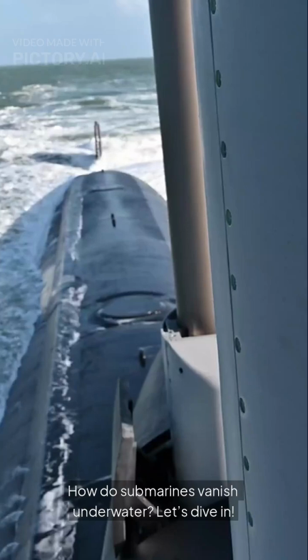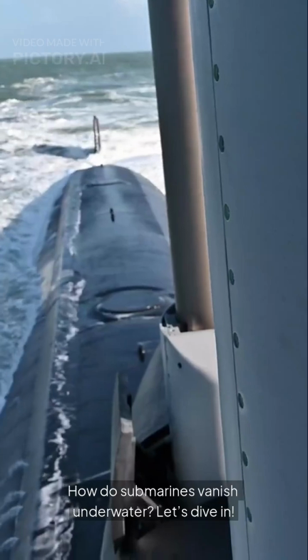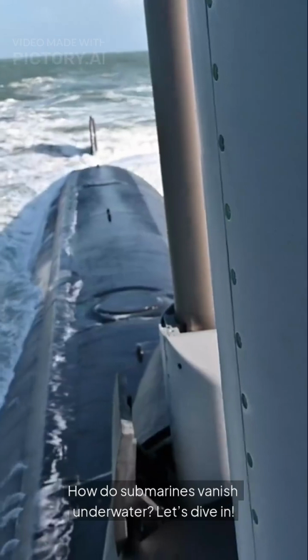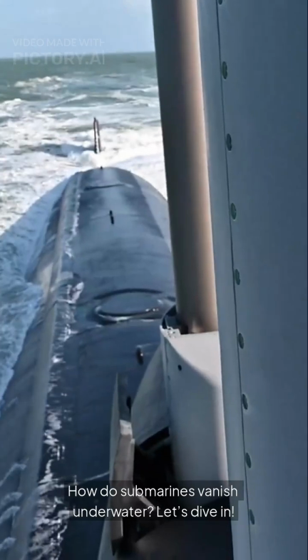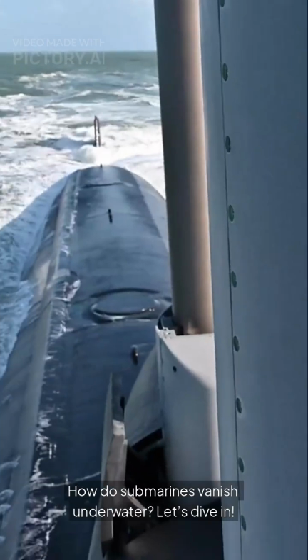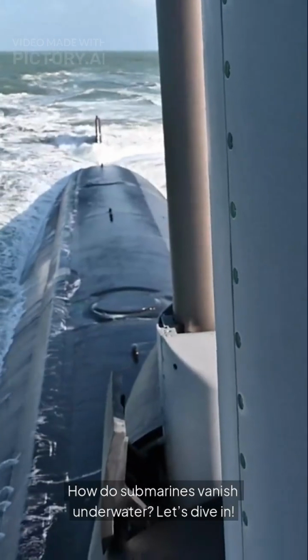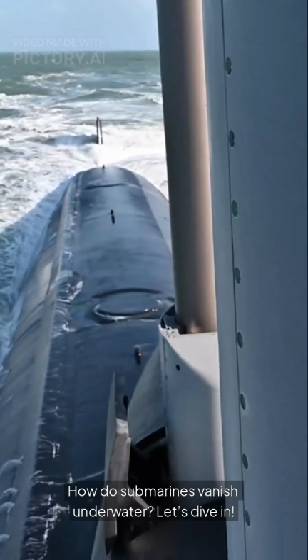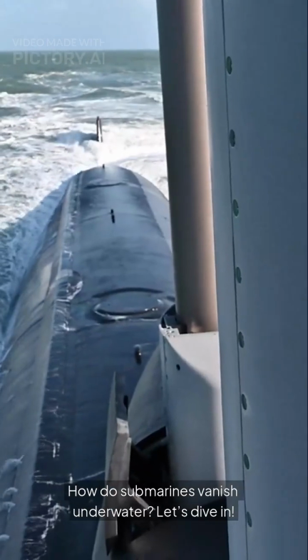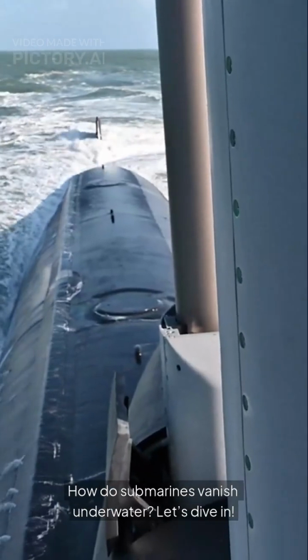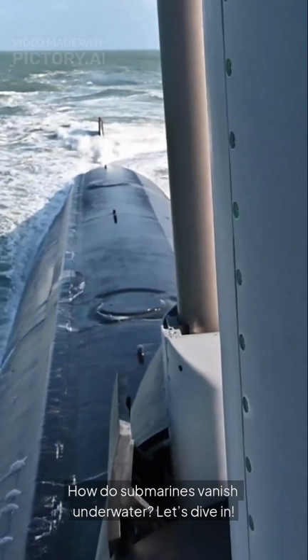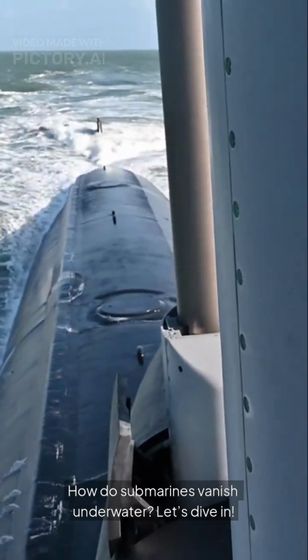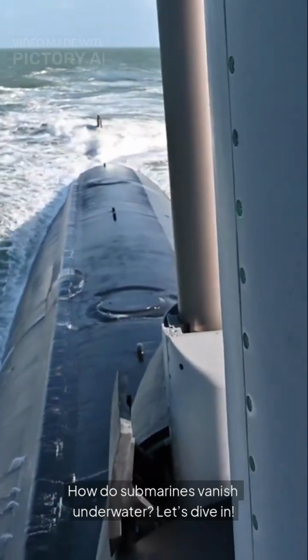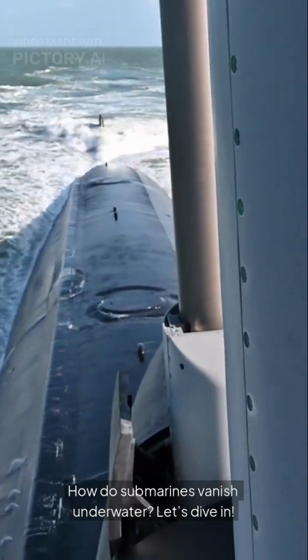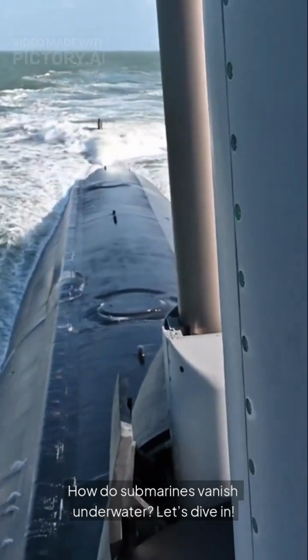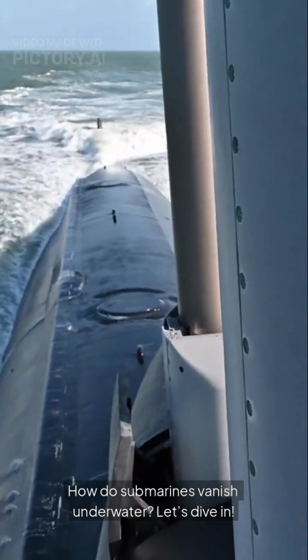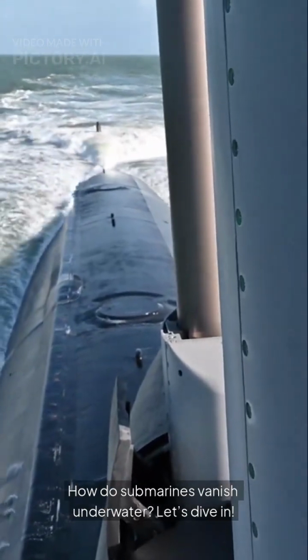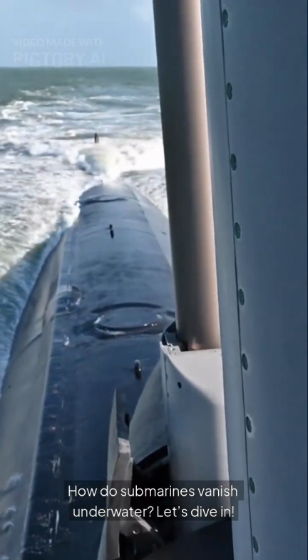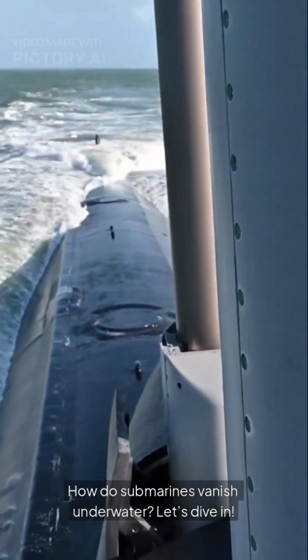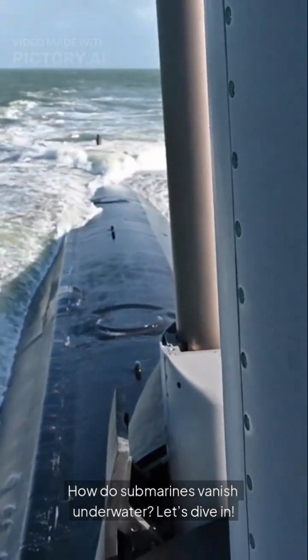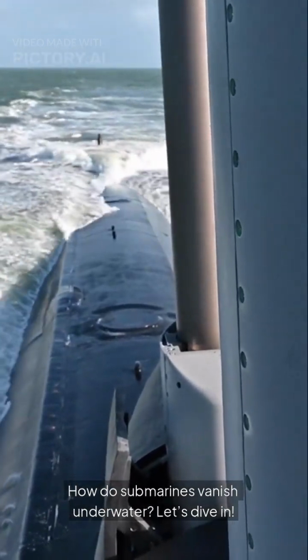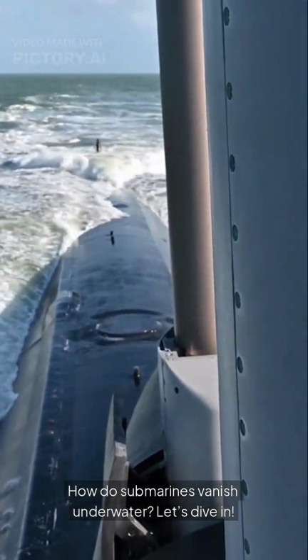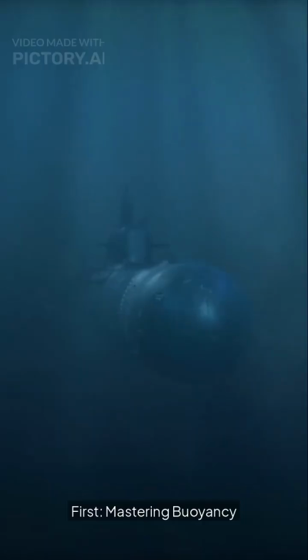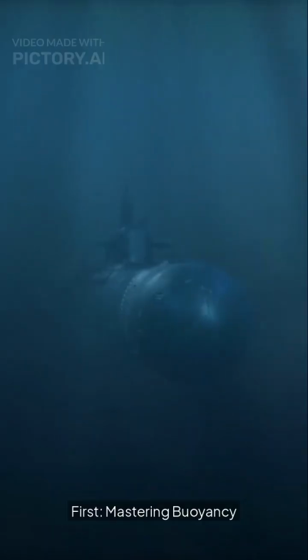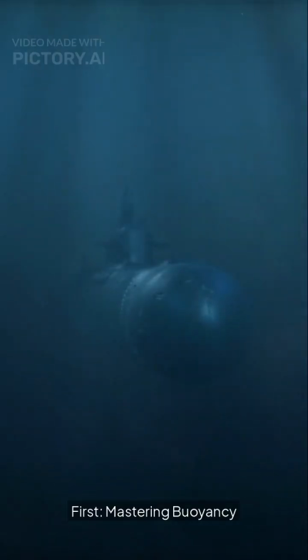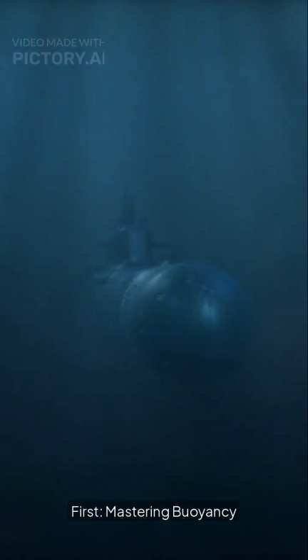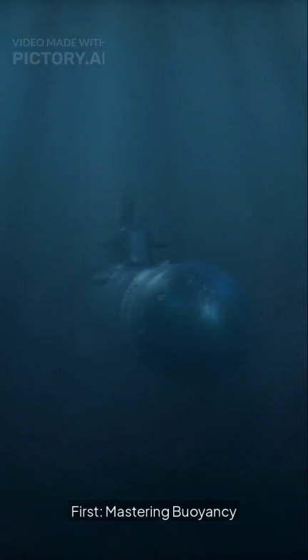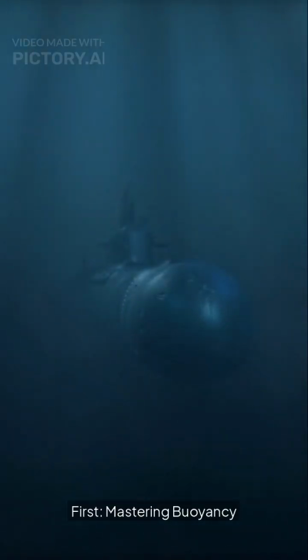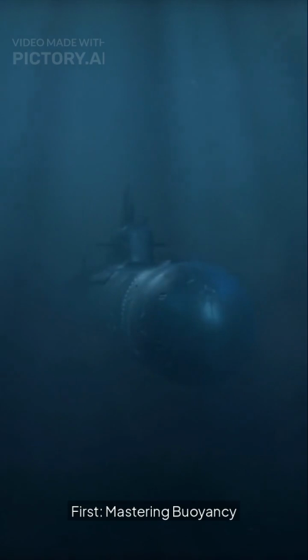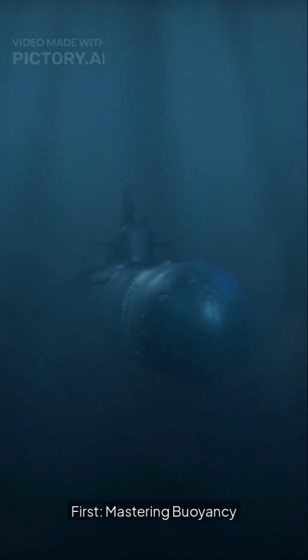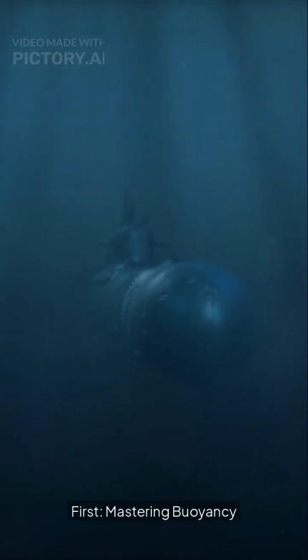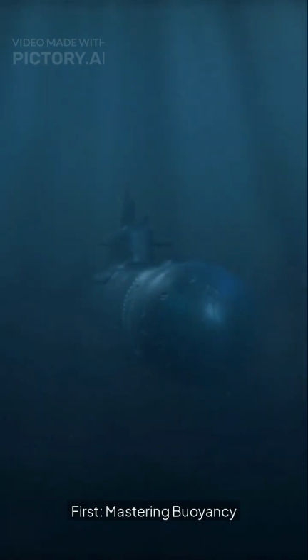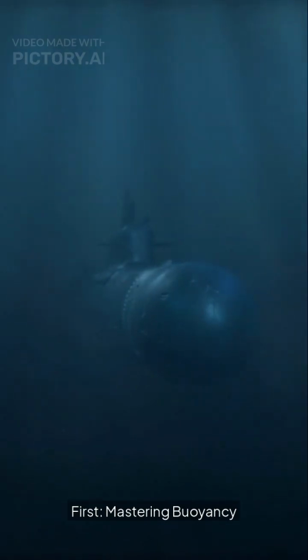How do submarines vanish underwater? Let's dive in. First: mastering buoyancy.